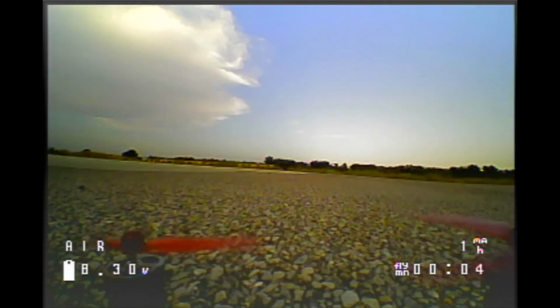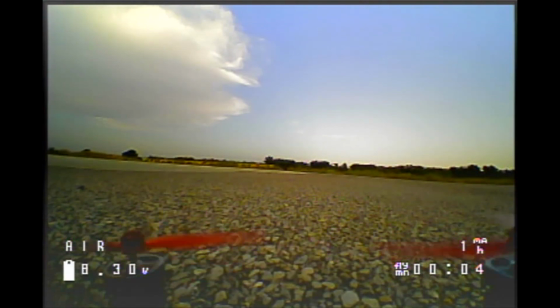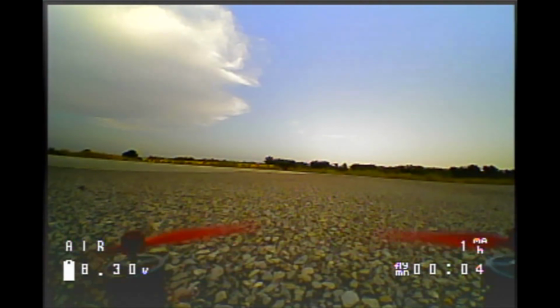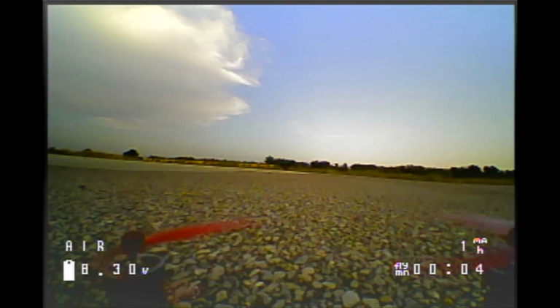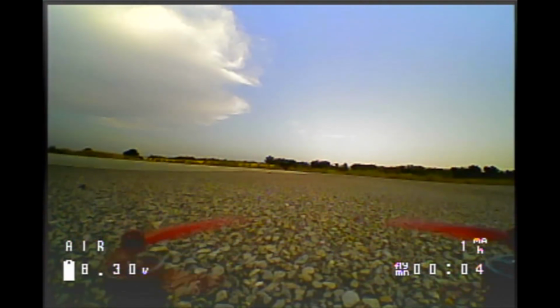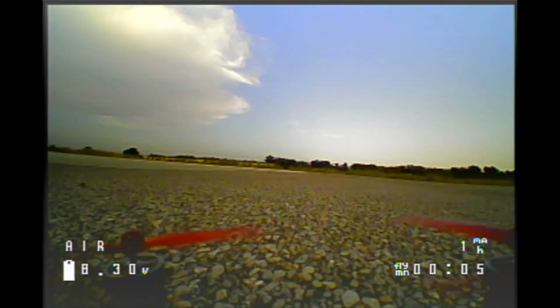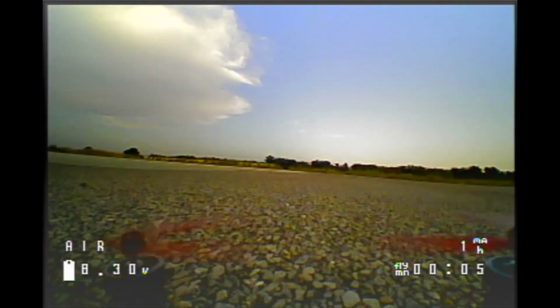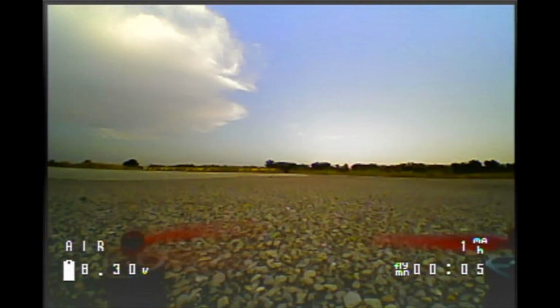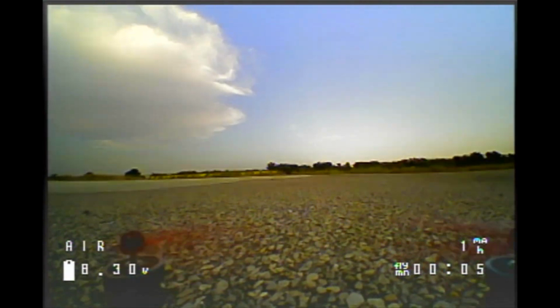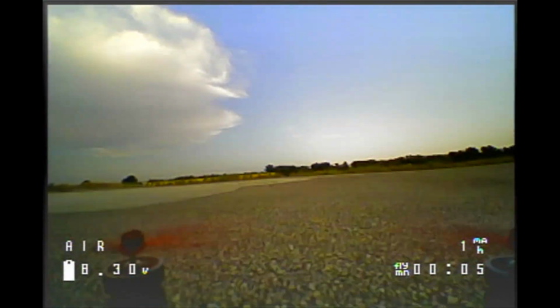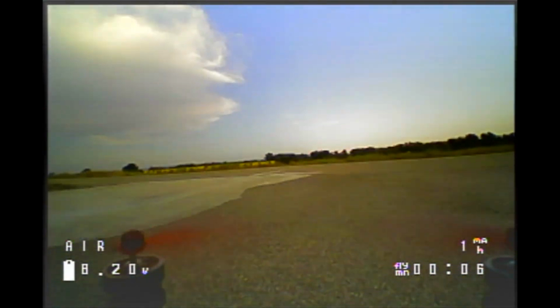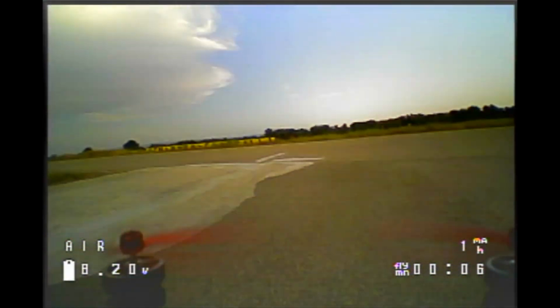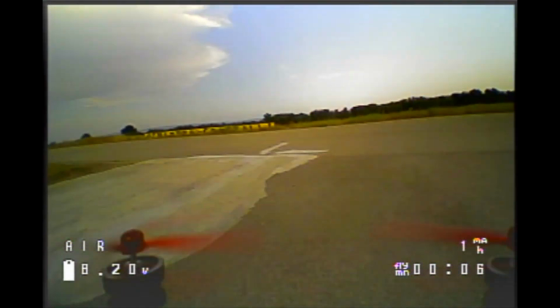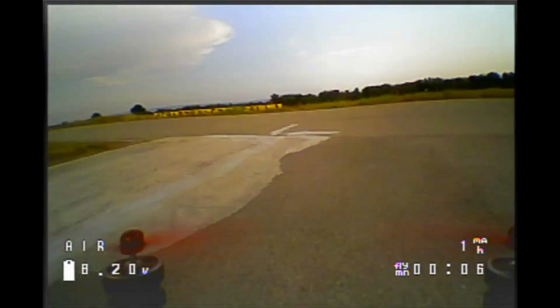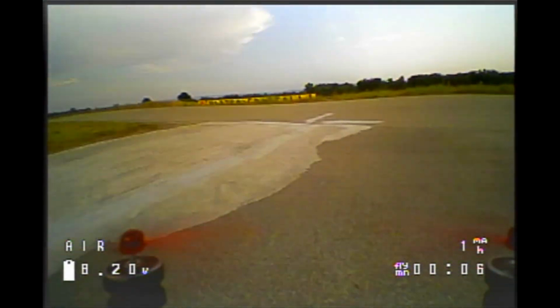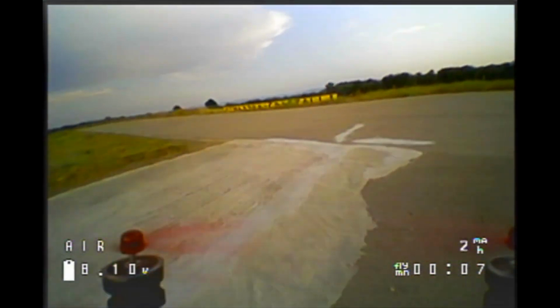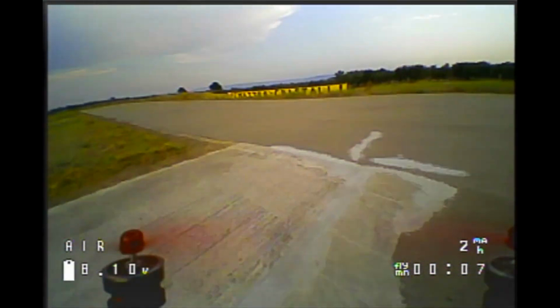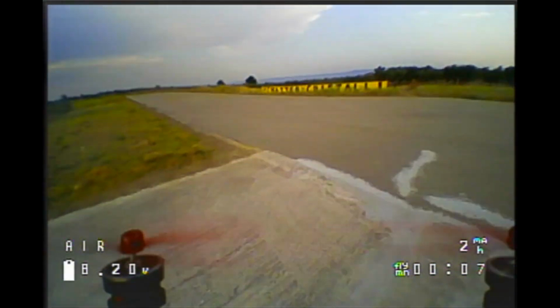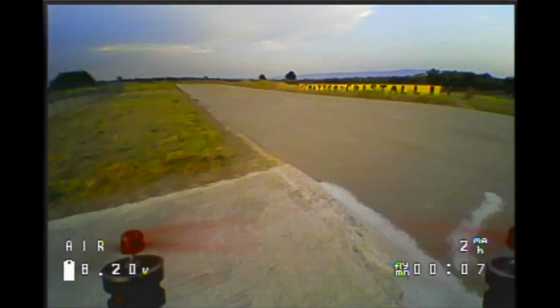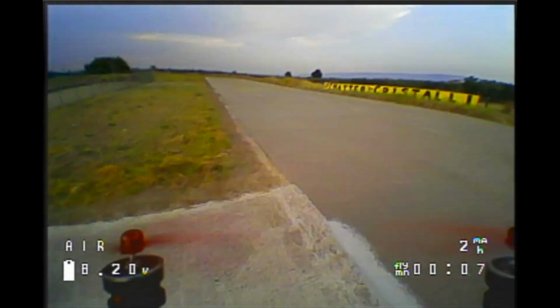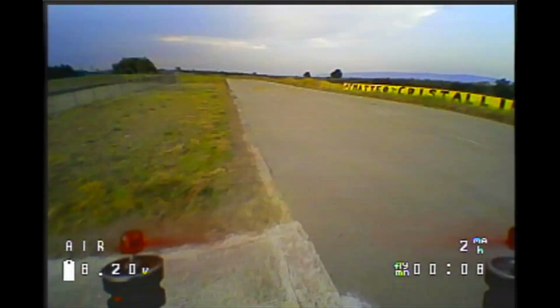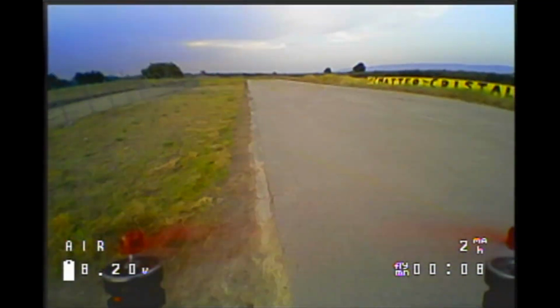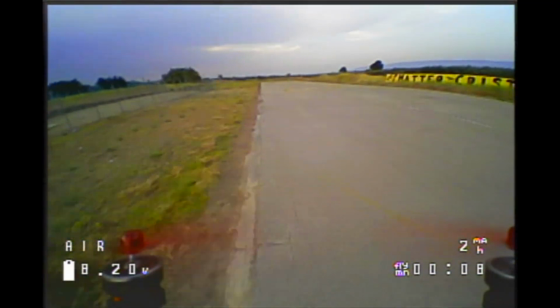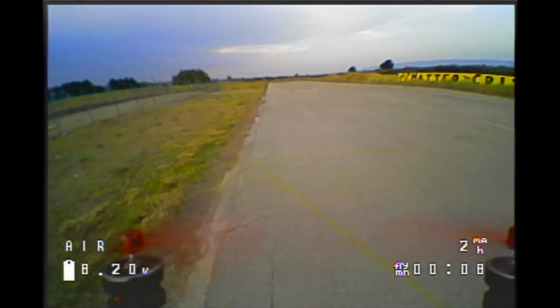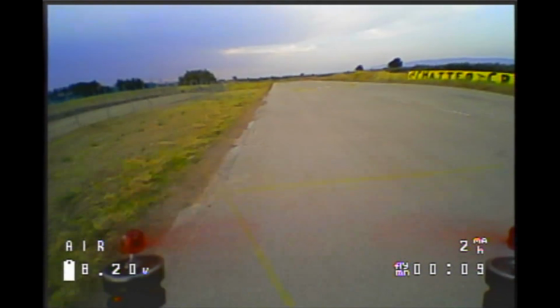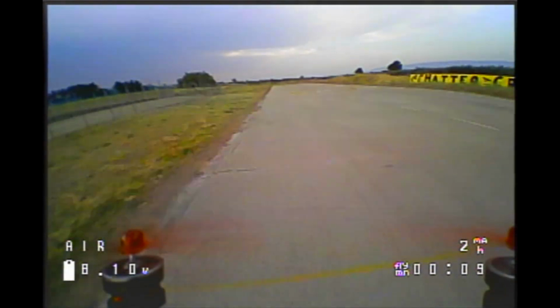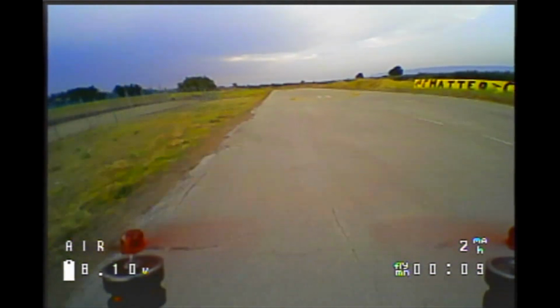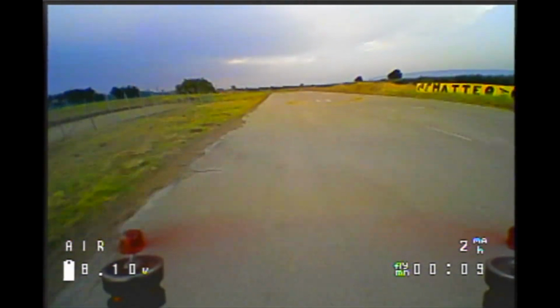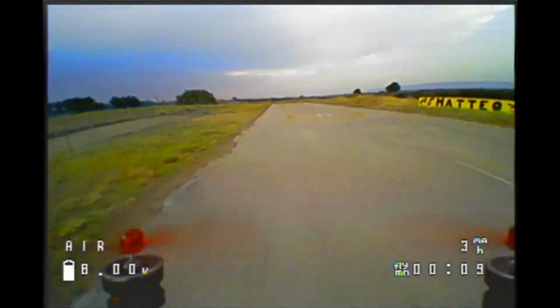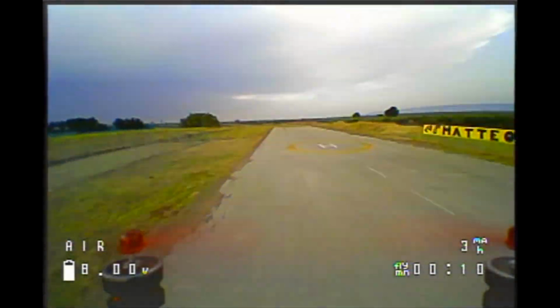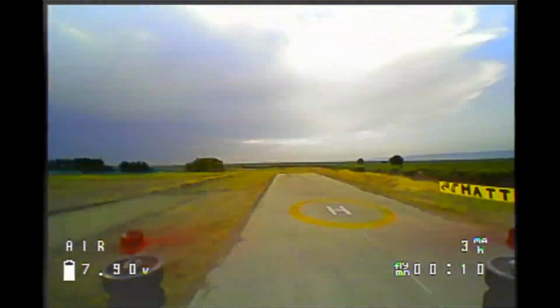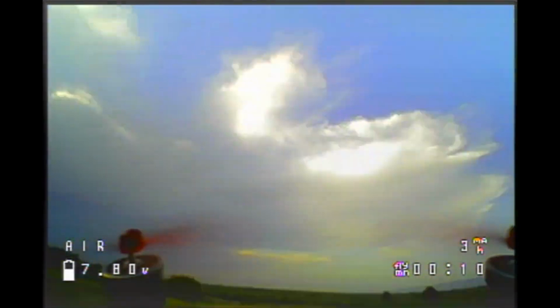Alright guys, it's time for the maiden flight and as you can see the quadcopter works really really well.